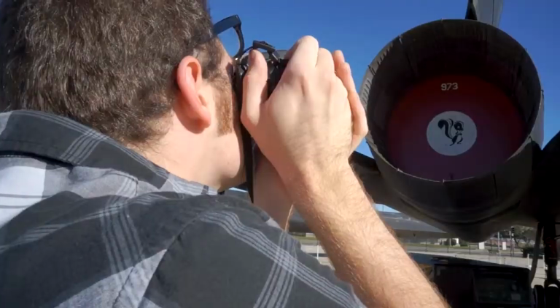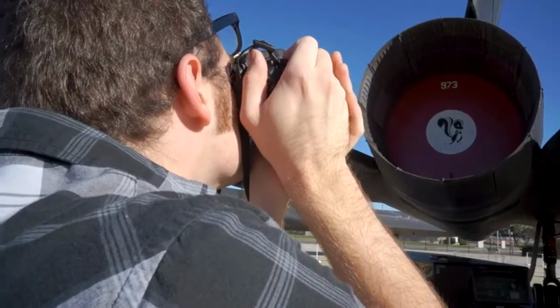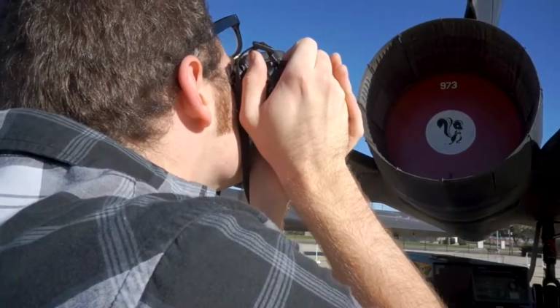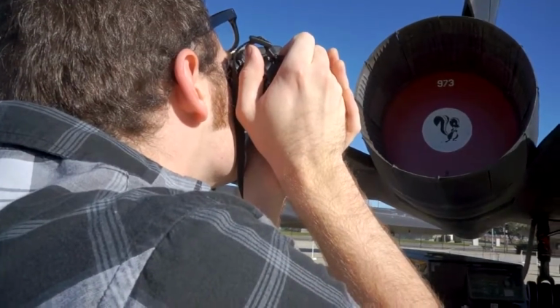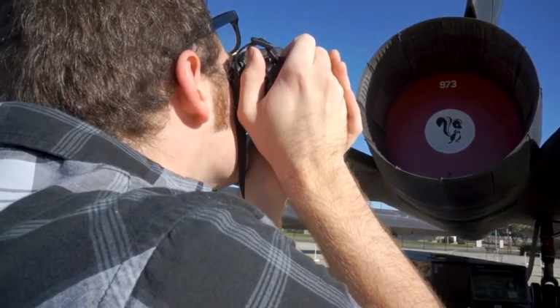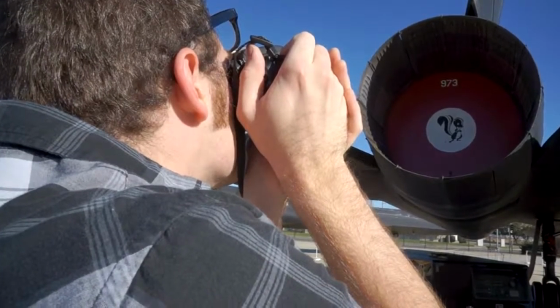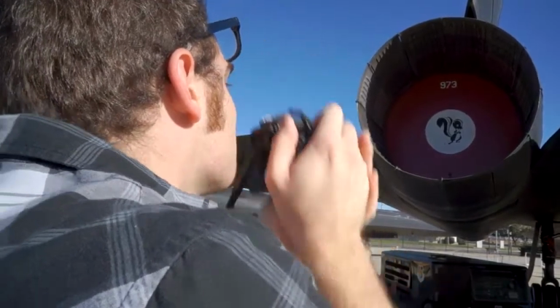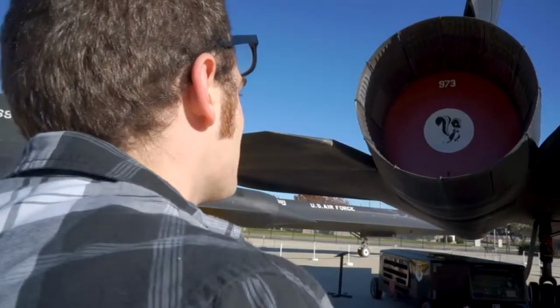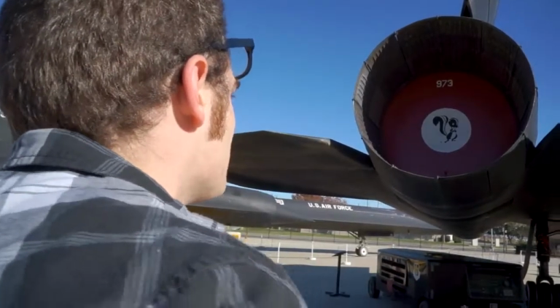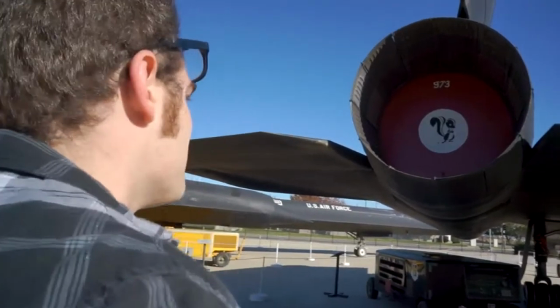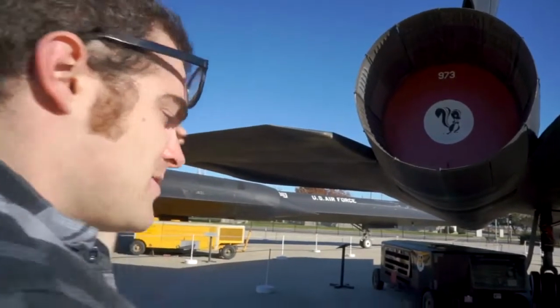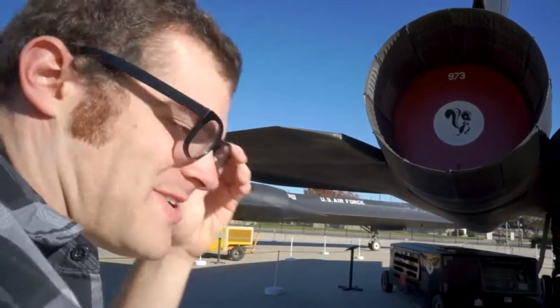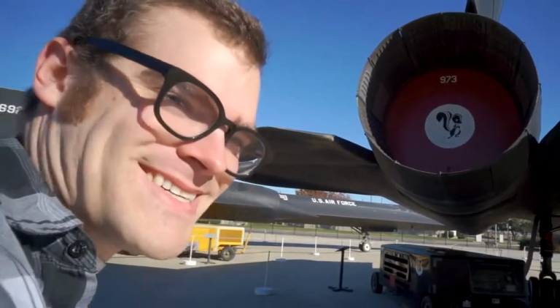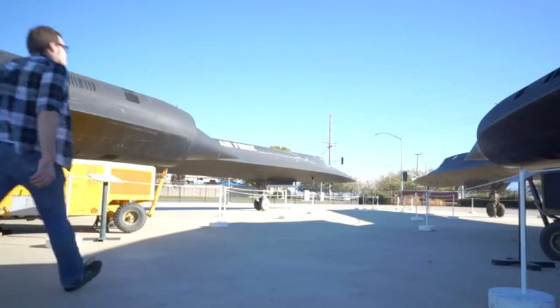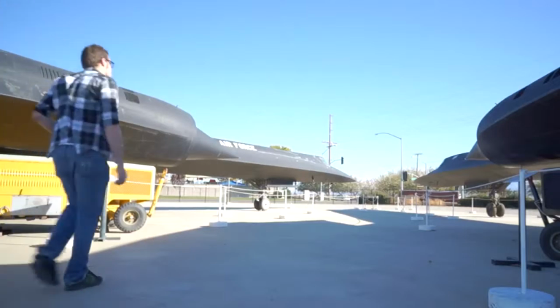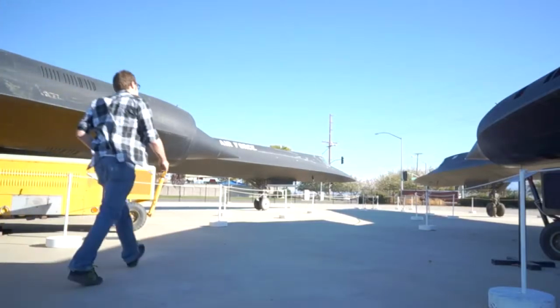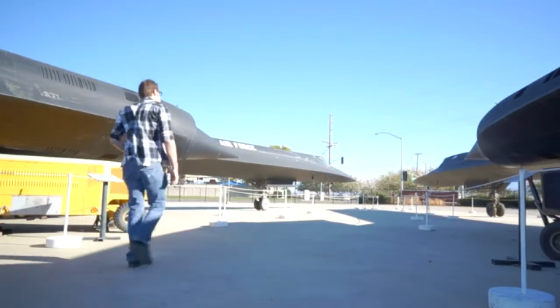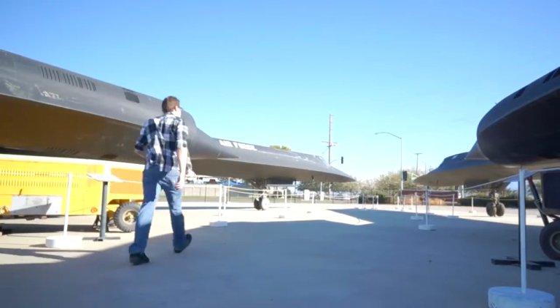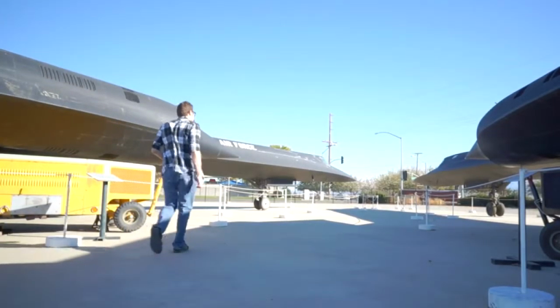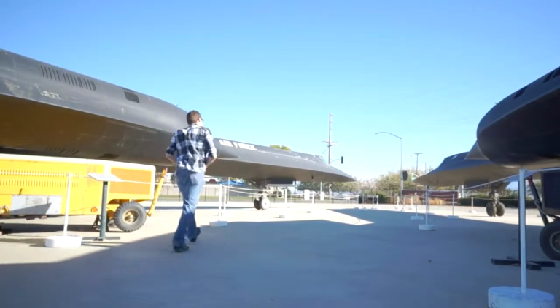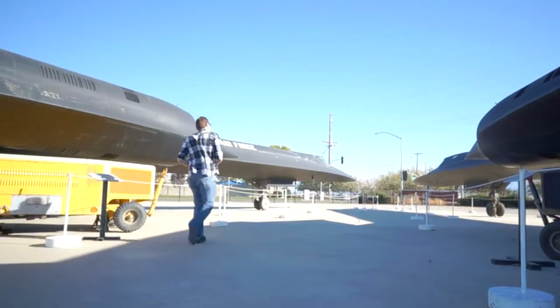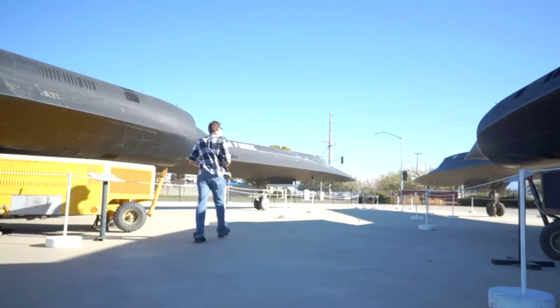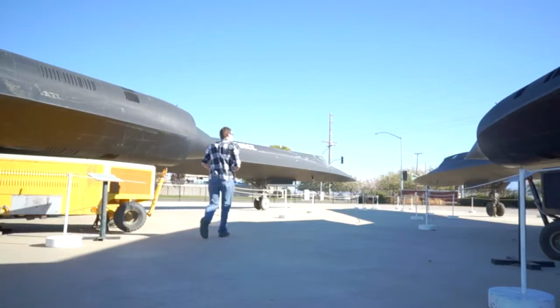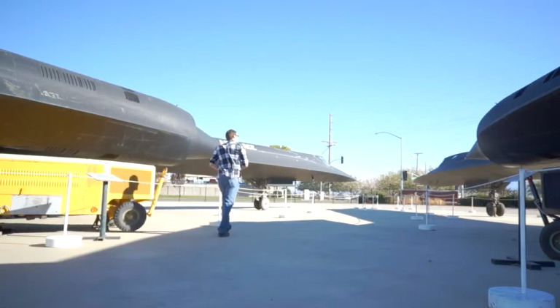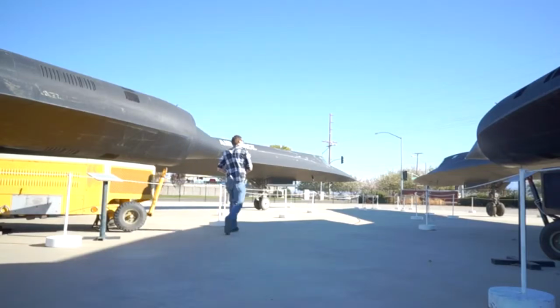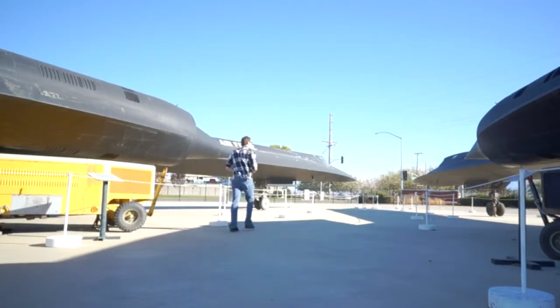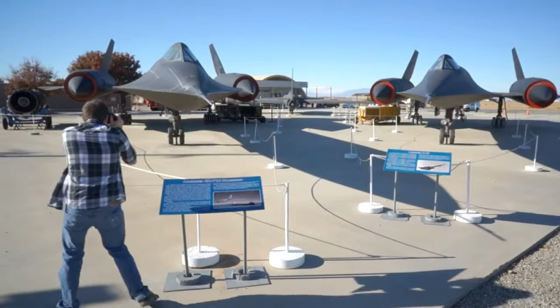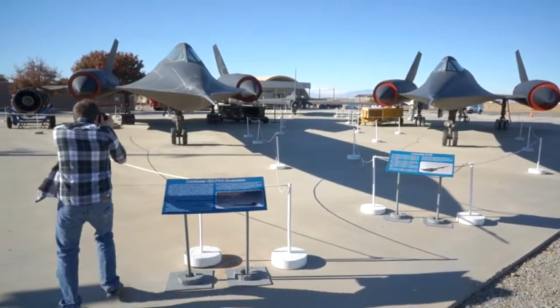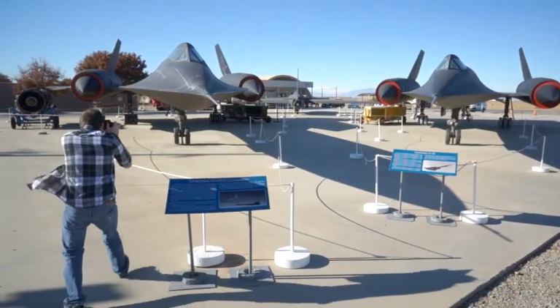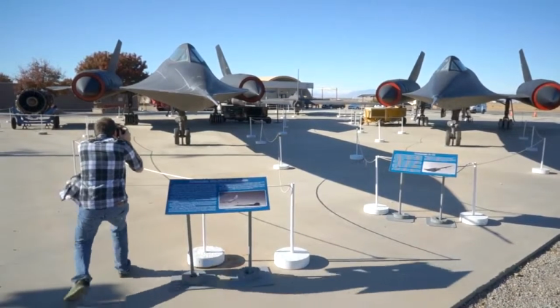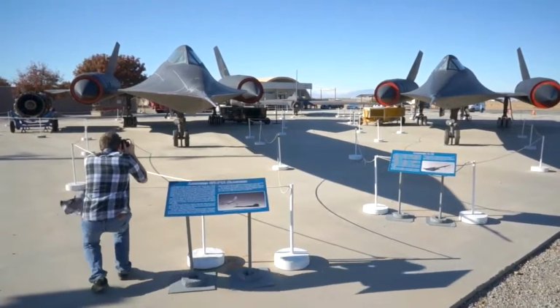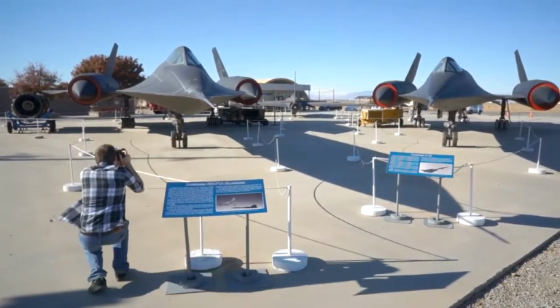The Blackbird was designed in the fifties, manufactured in the sixties, and they still couldn't figure out how to shoot it down in the nineties — which is pretty cool.